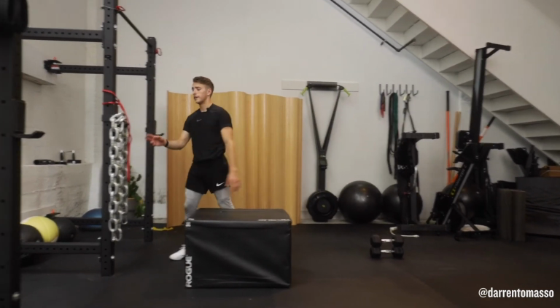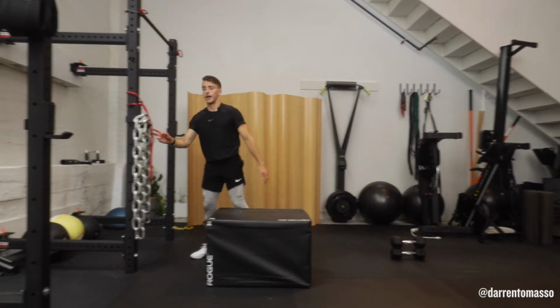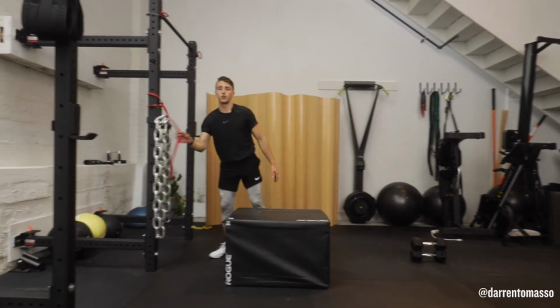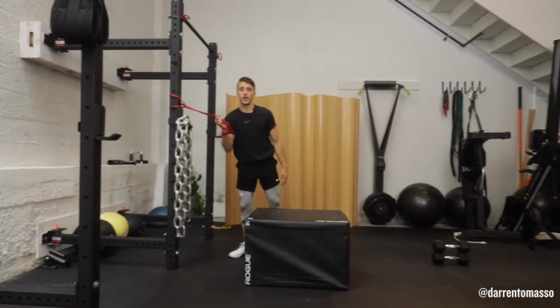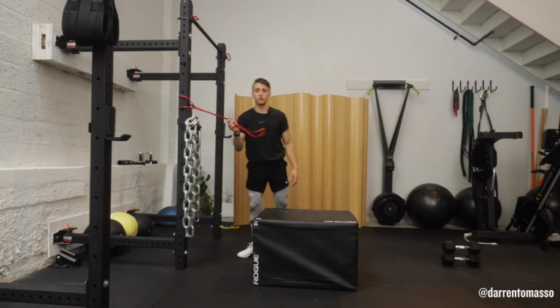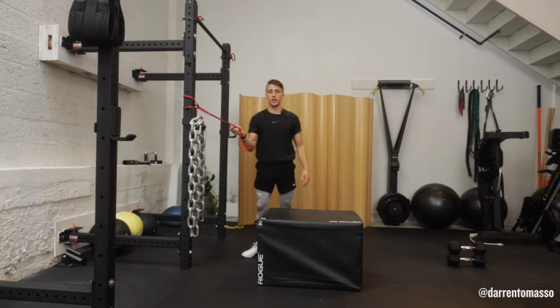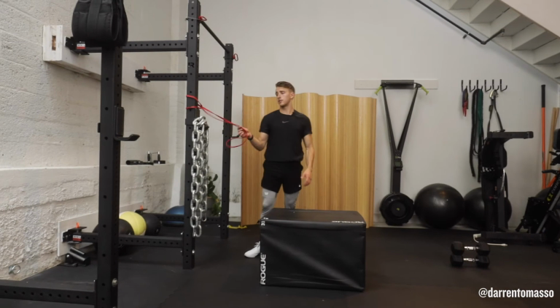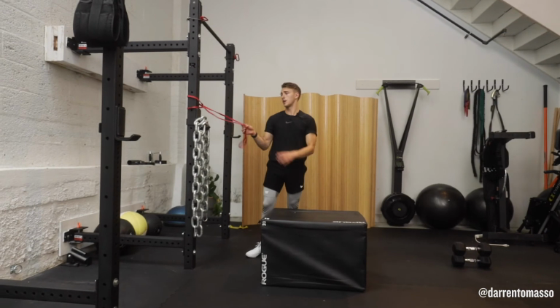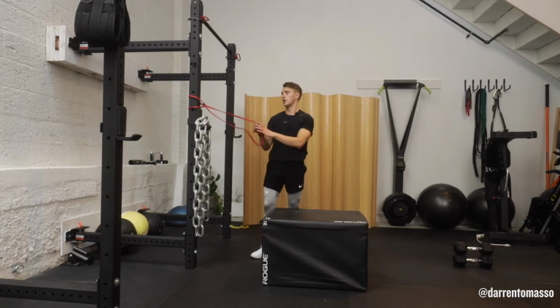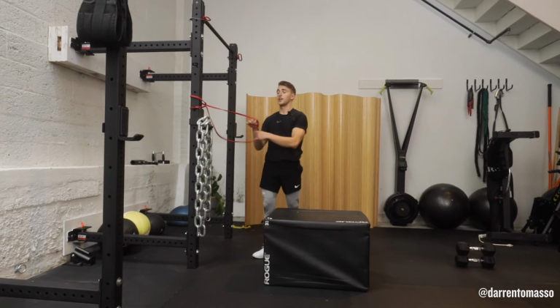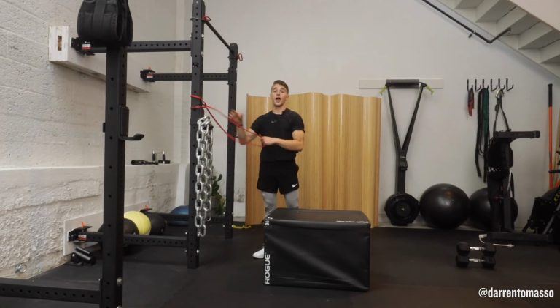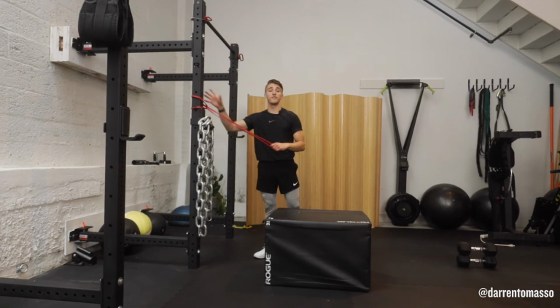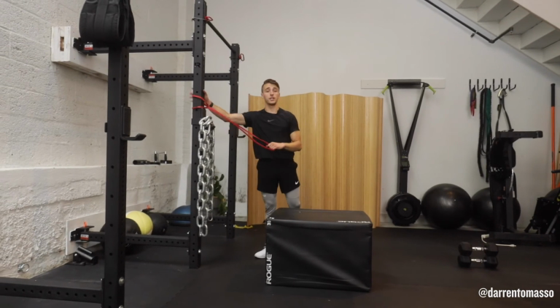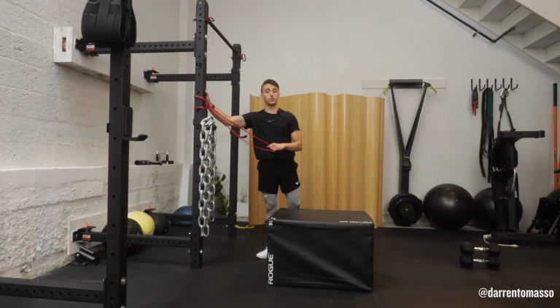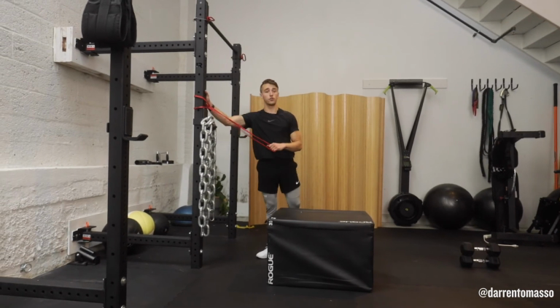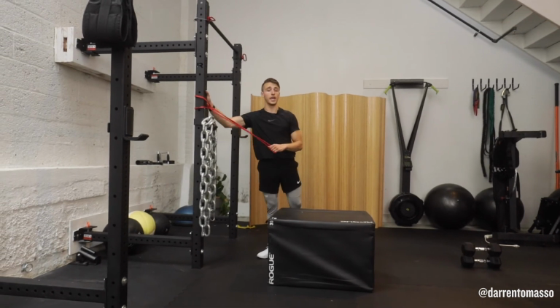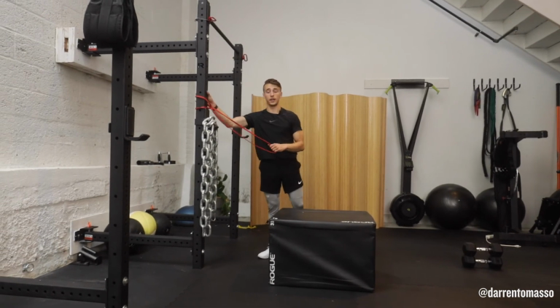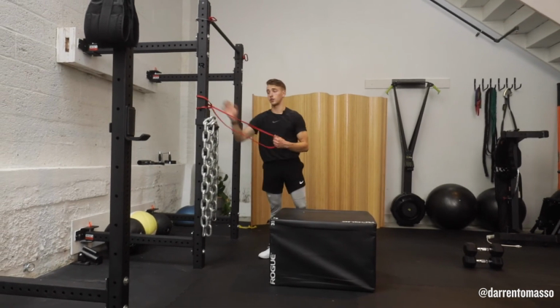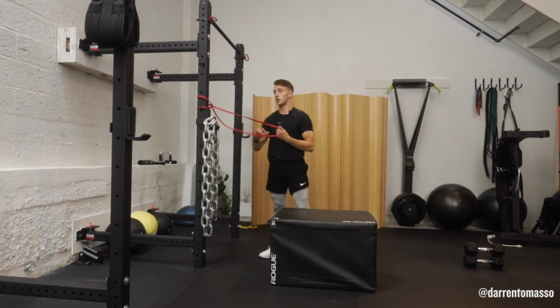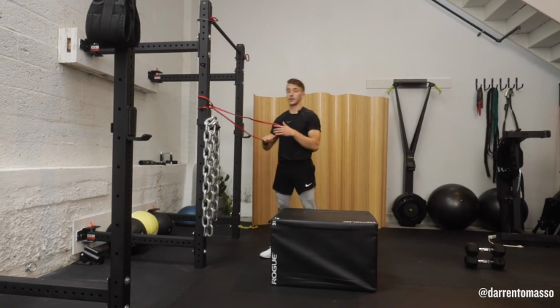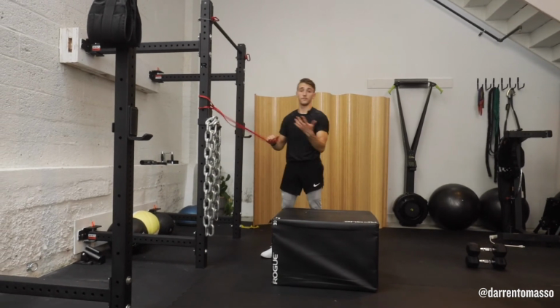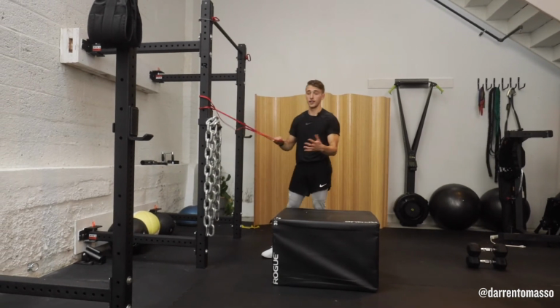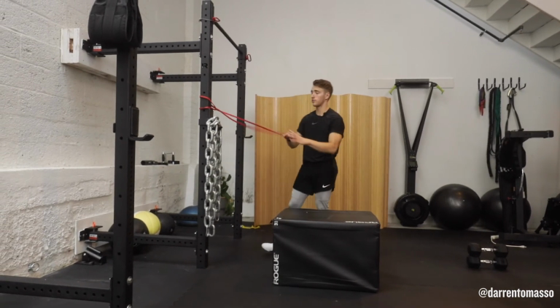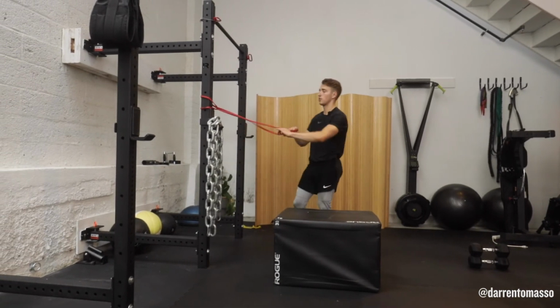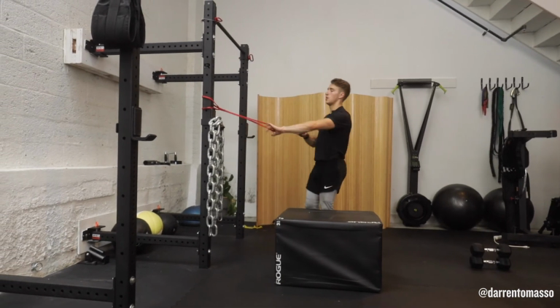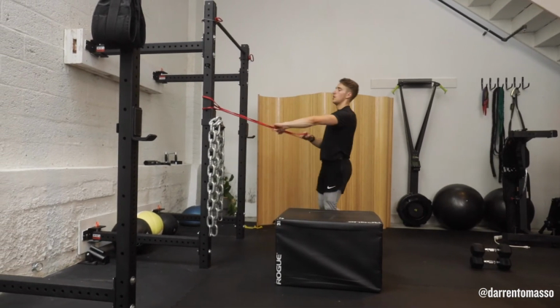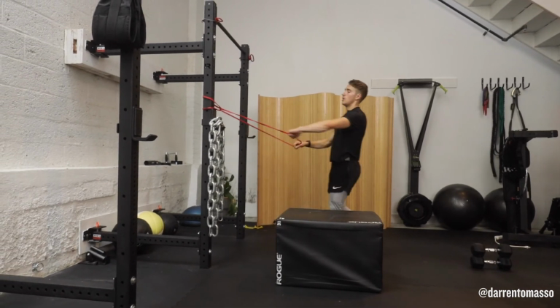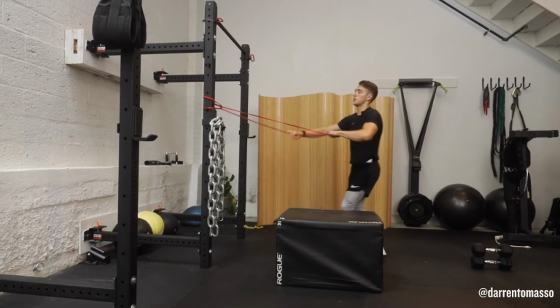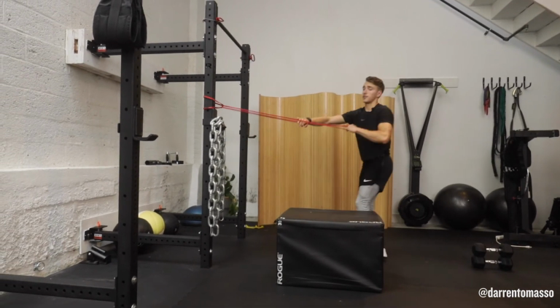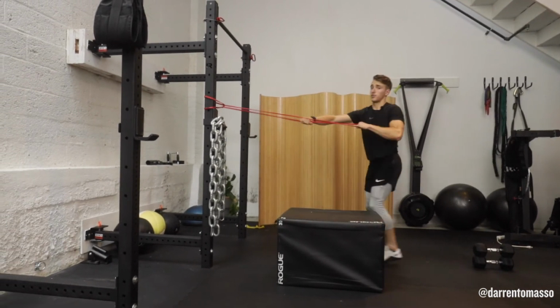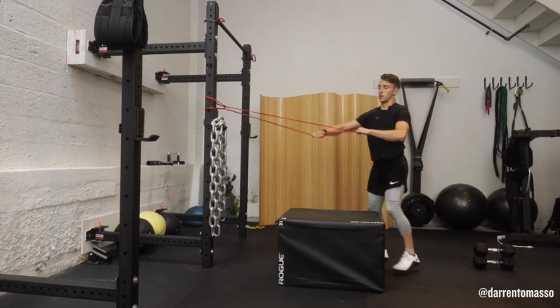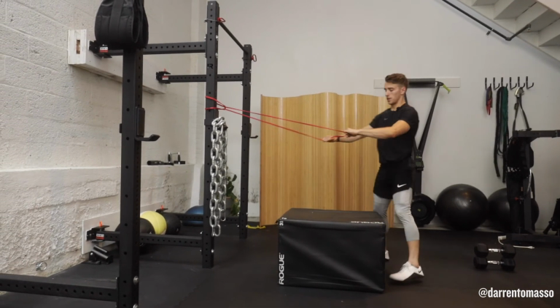Now, if you have a band and you have a sturdy anchor, like a fence, you can take that same idea.